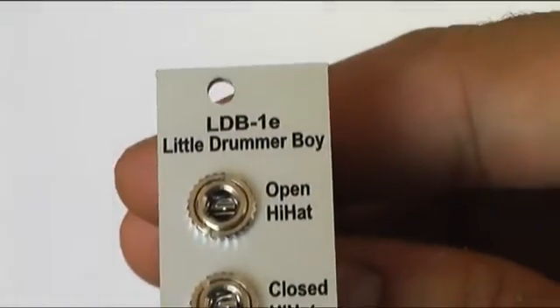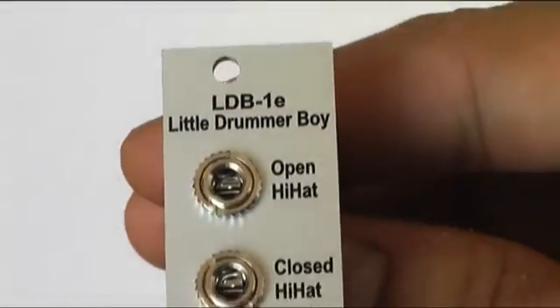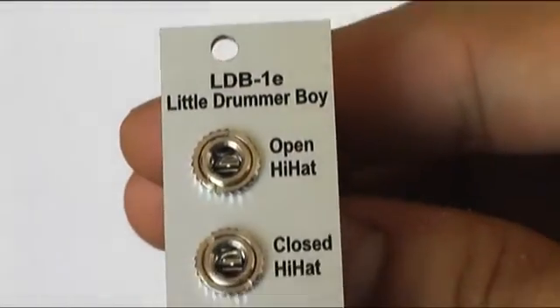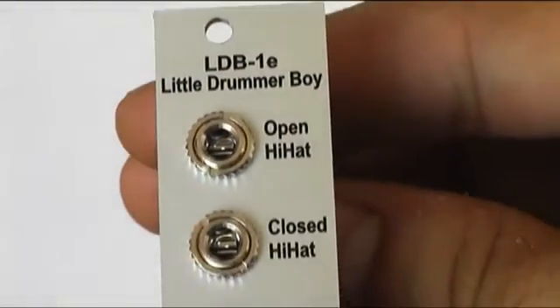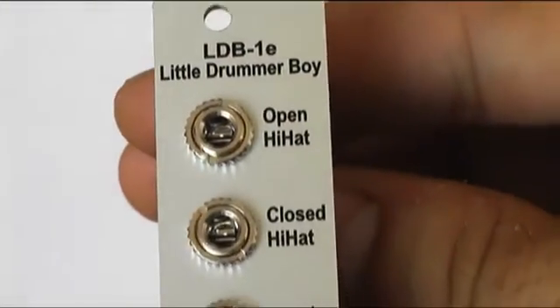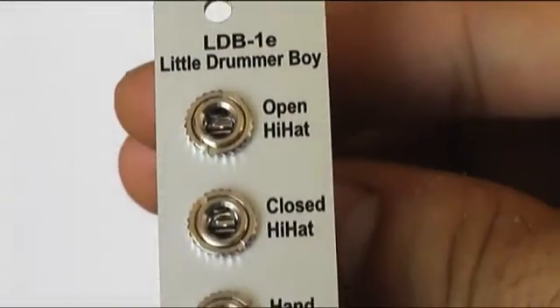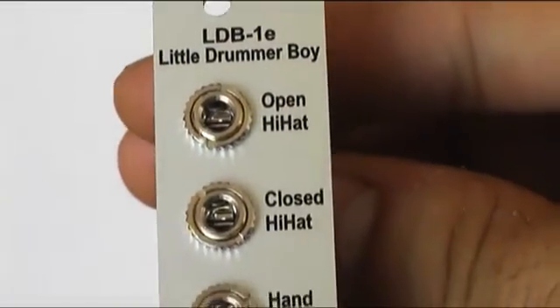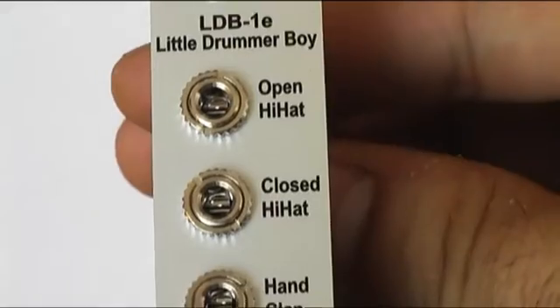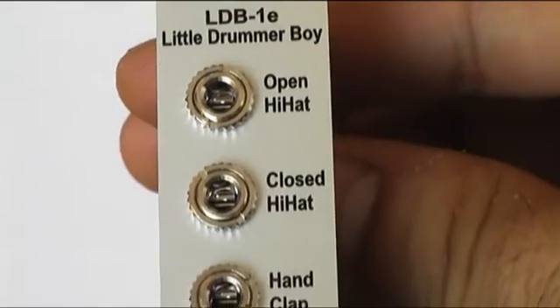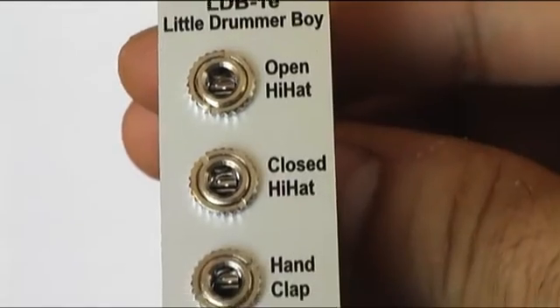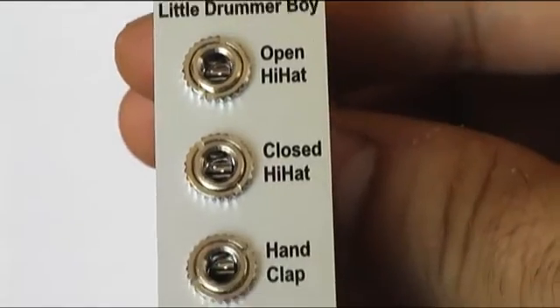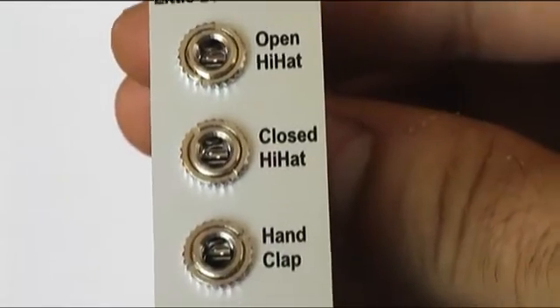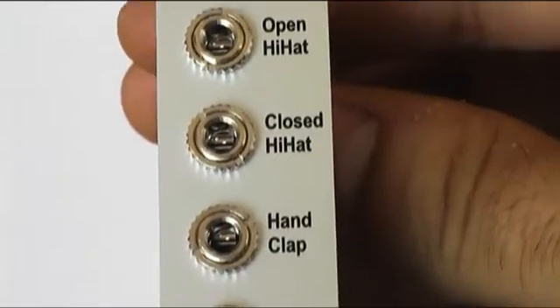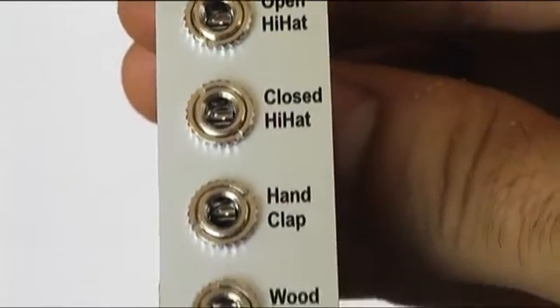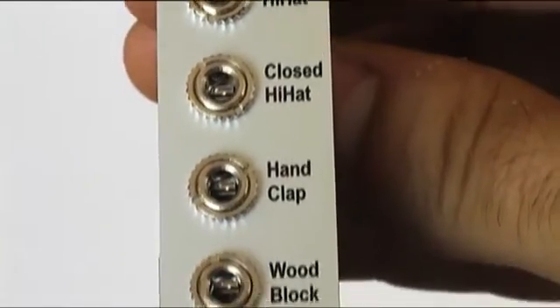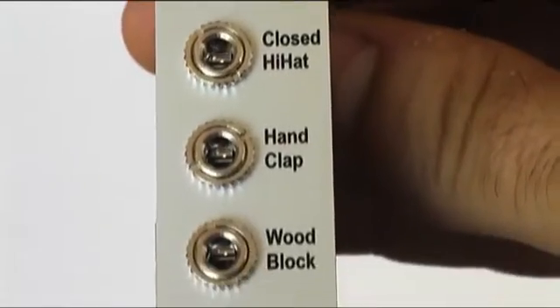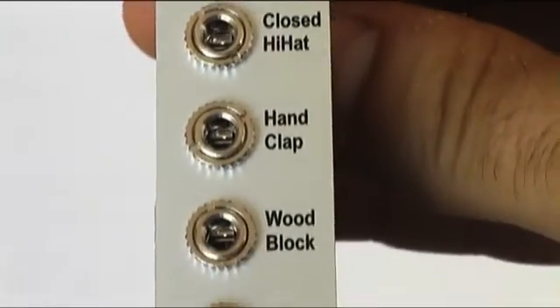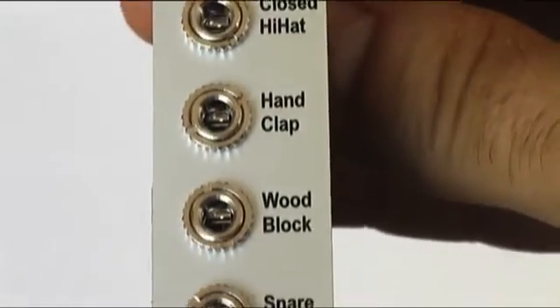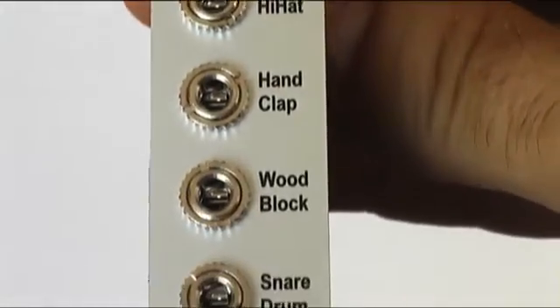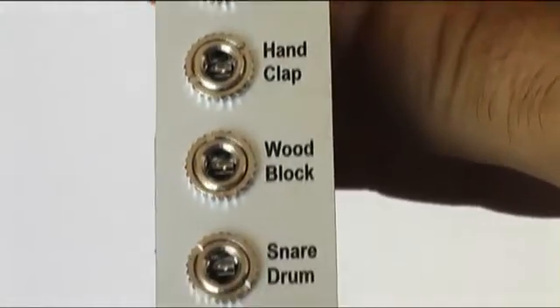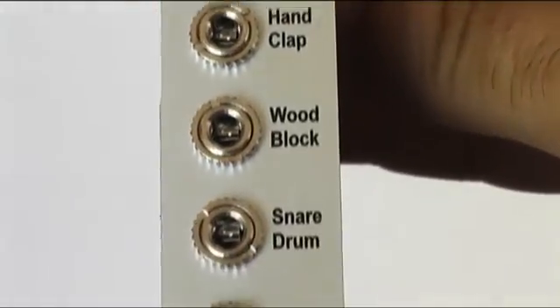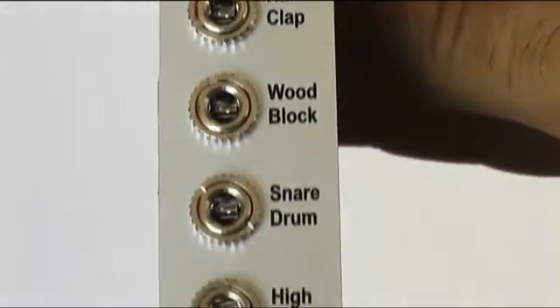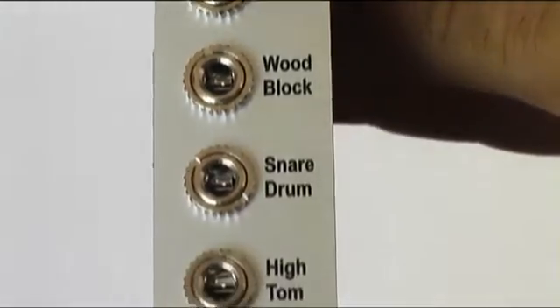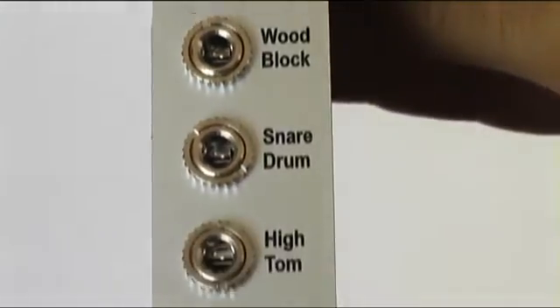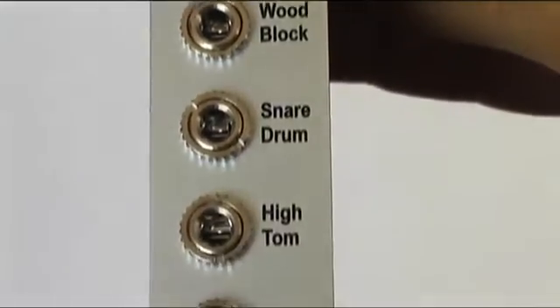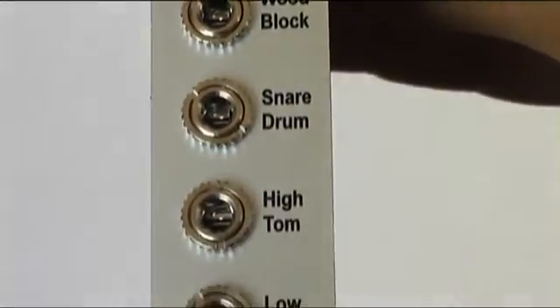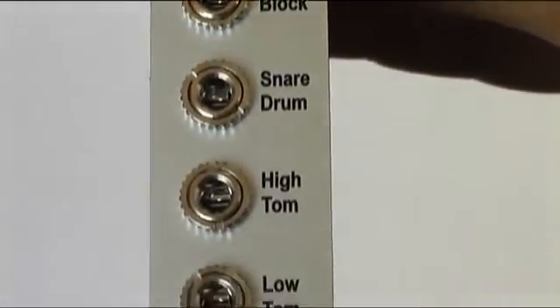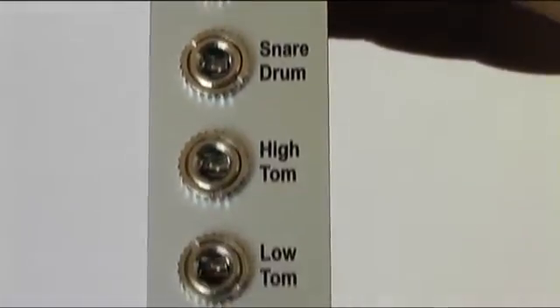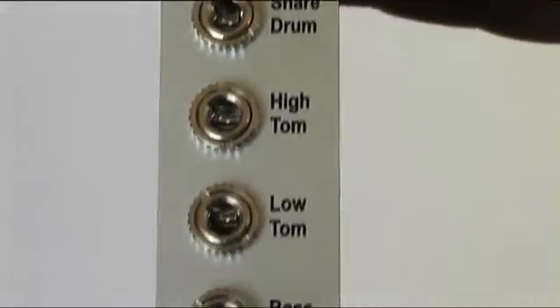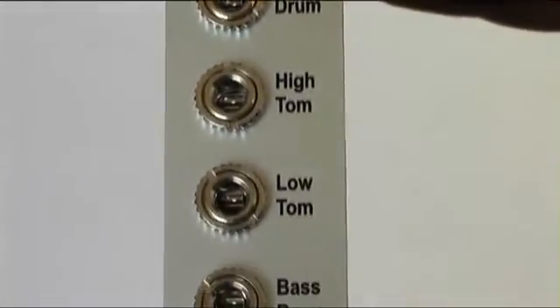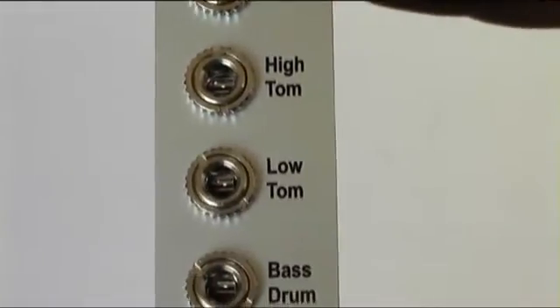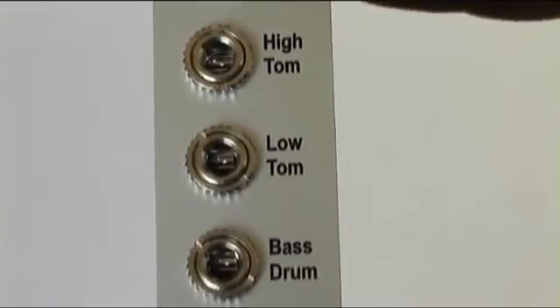The 8 trigger inputs cover: open and closed hi-hats, hand clap, wood block, snare drum, high and low toms, and kick.